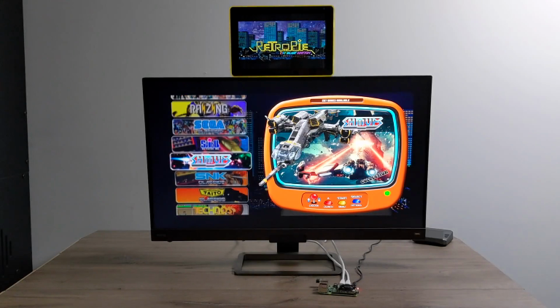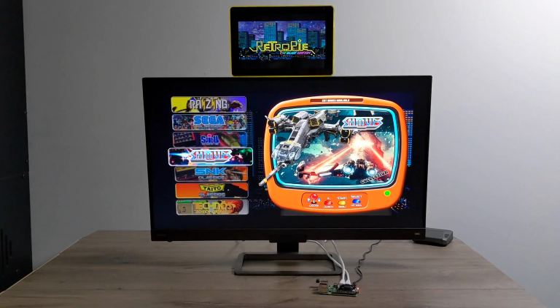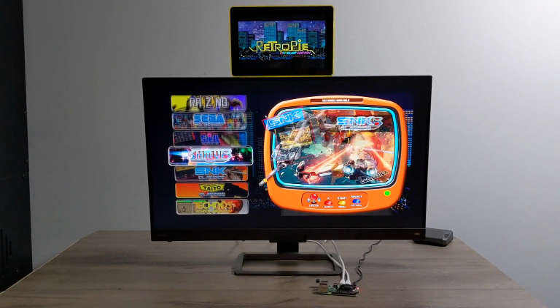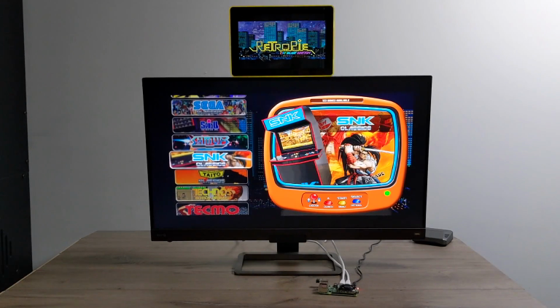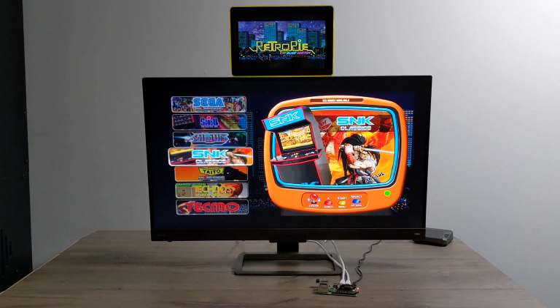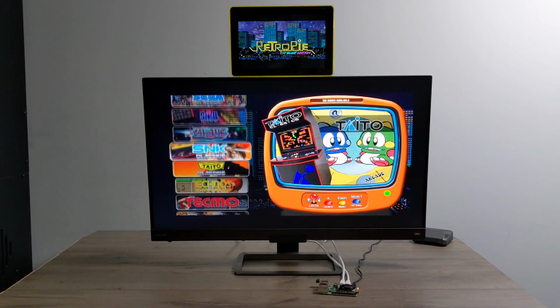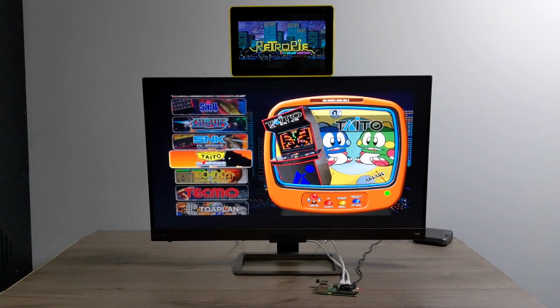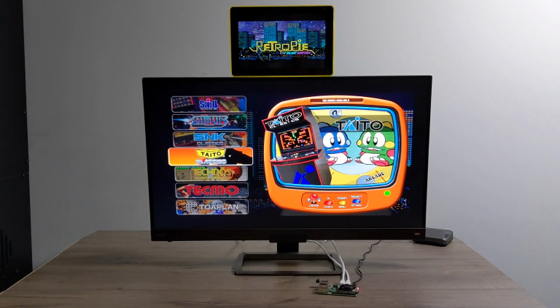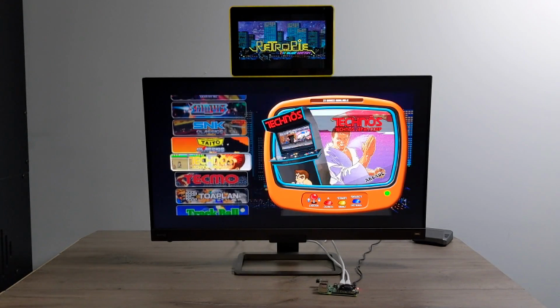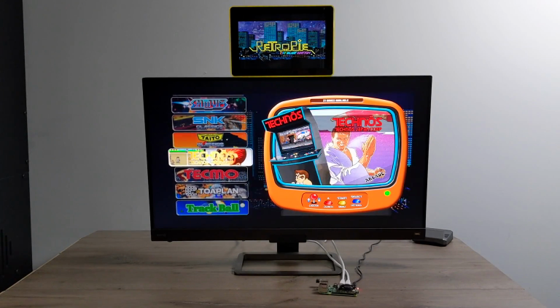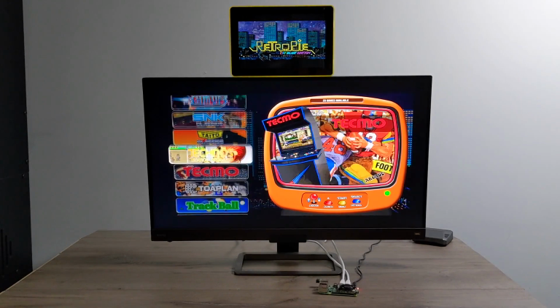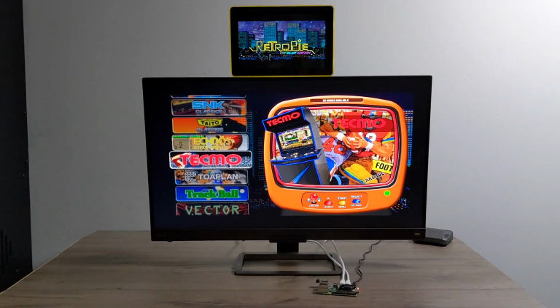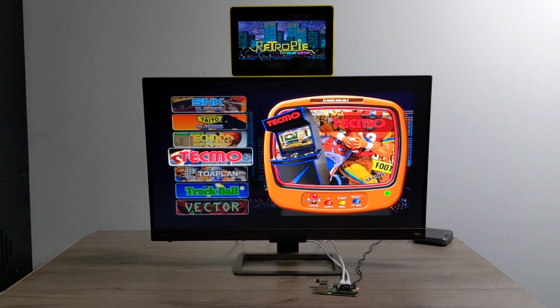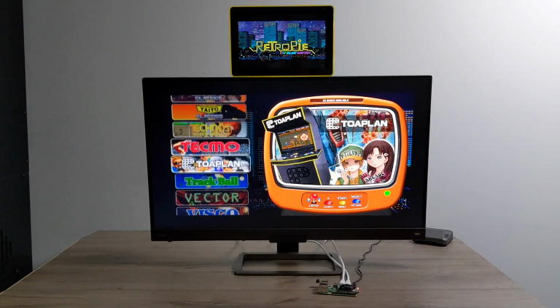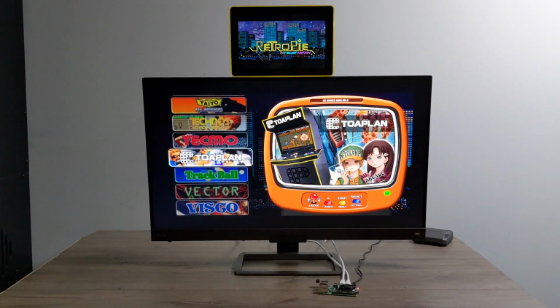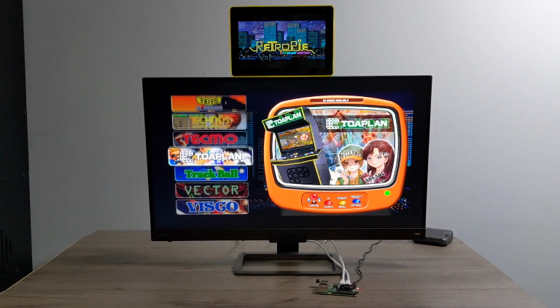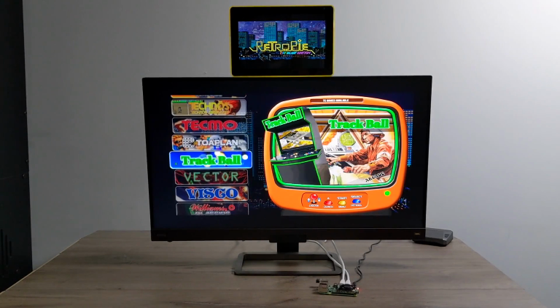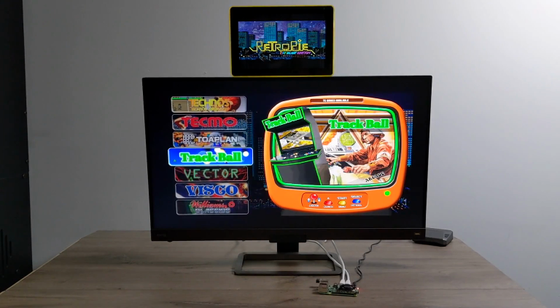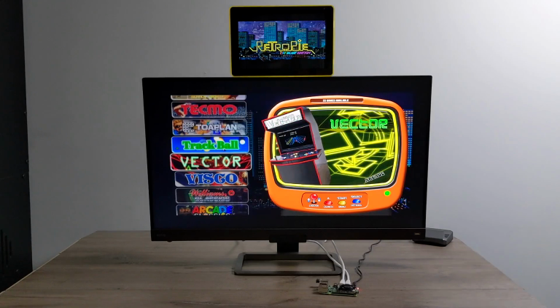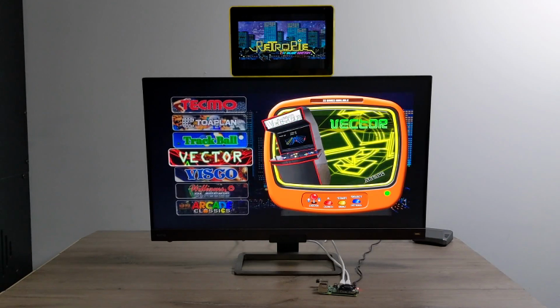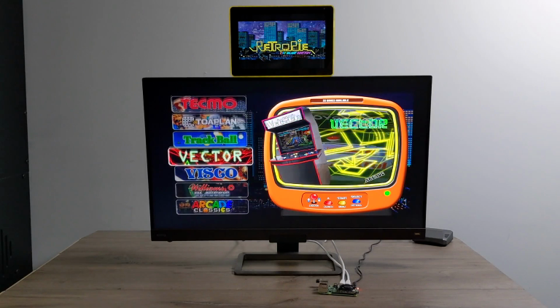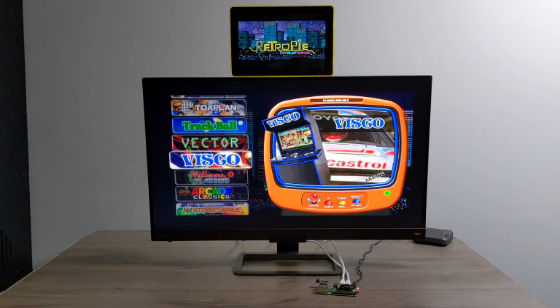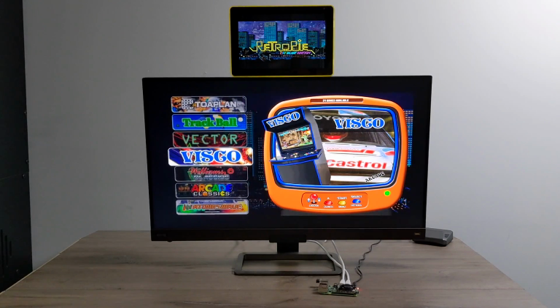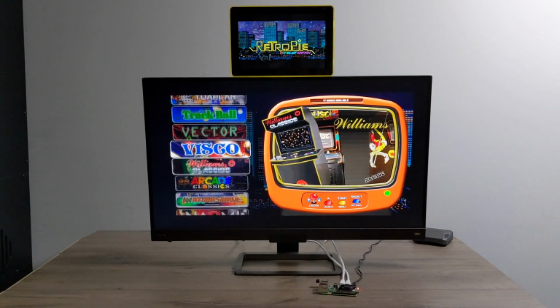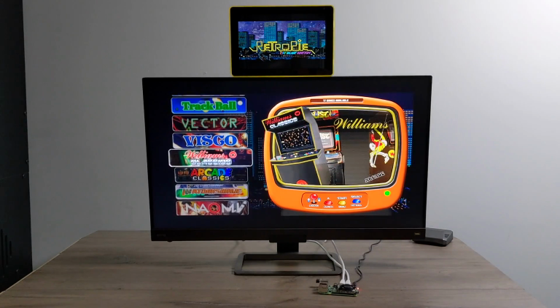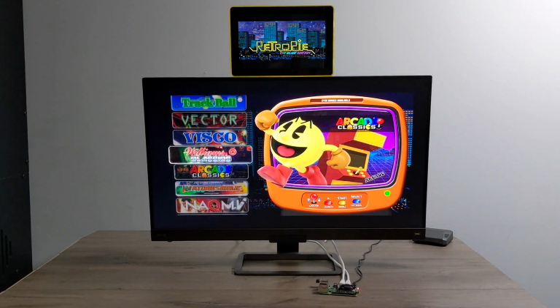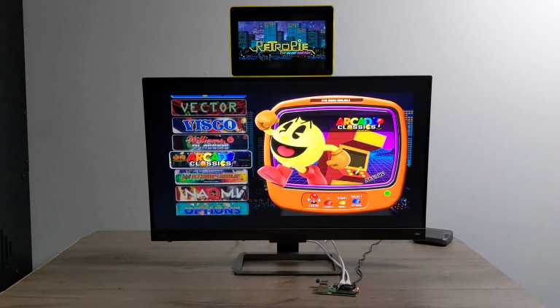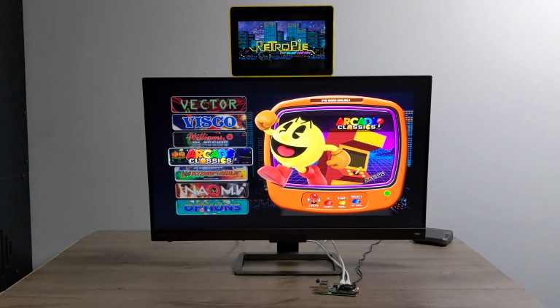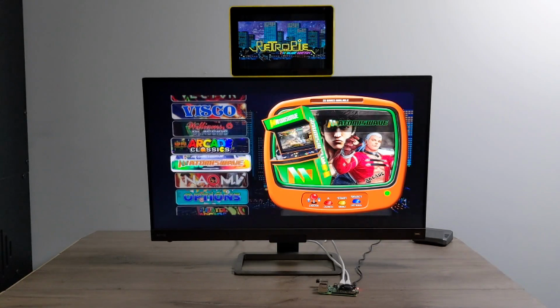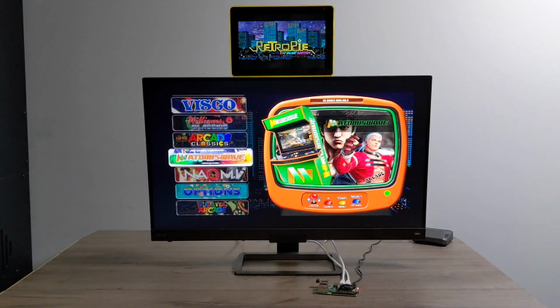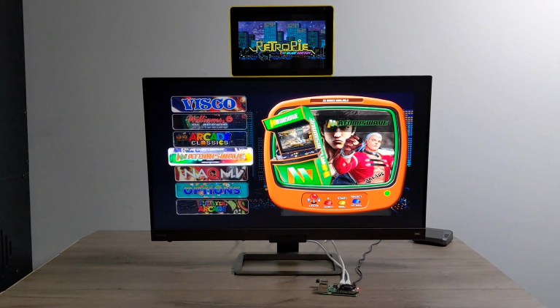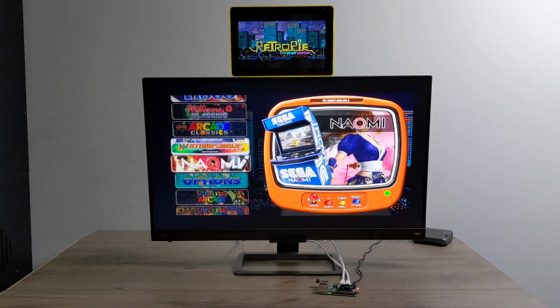Hey, what's going on guys? It's ETA Prime back here again. This is going to be a quick video, but I really wanted to show this off because I thought it was really awesome.